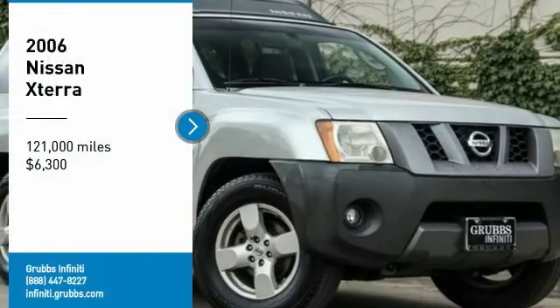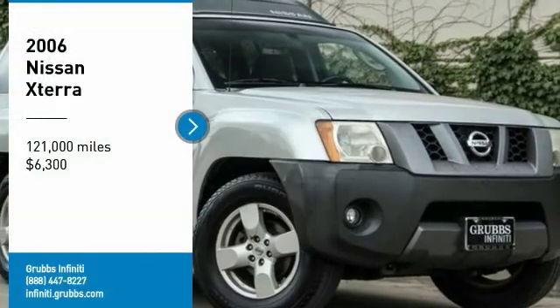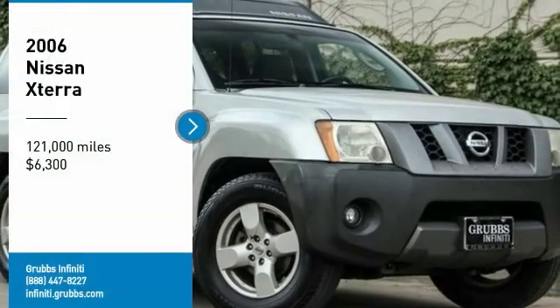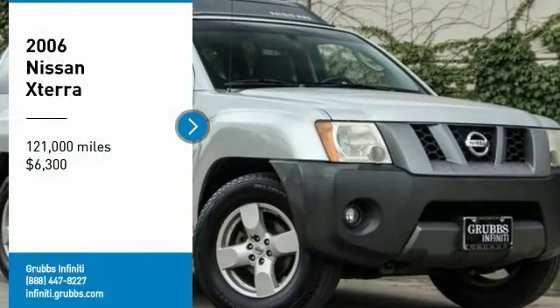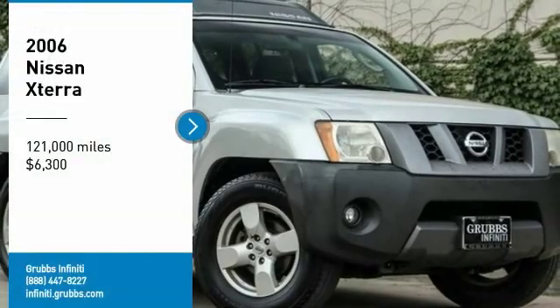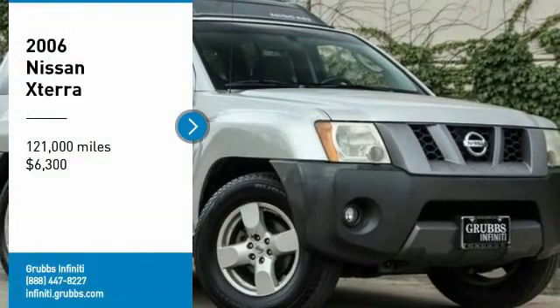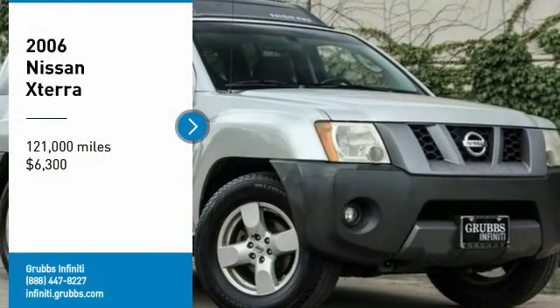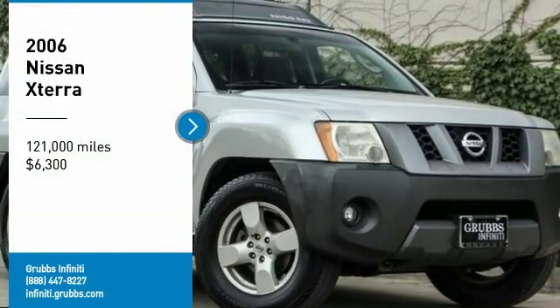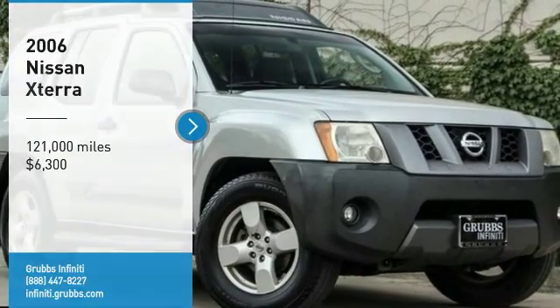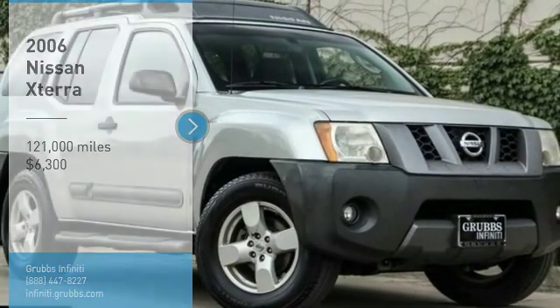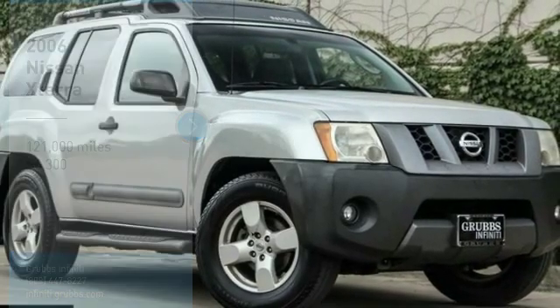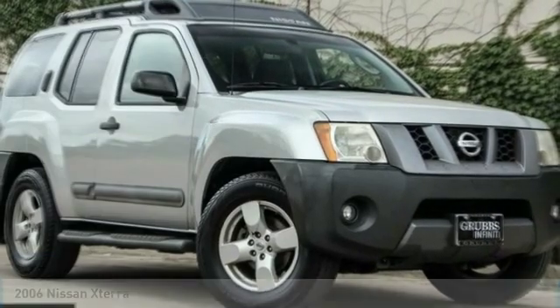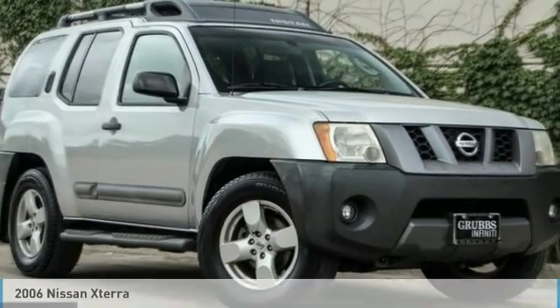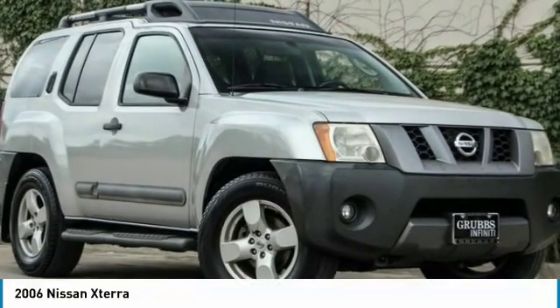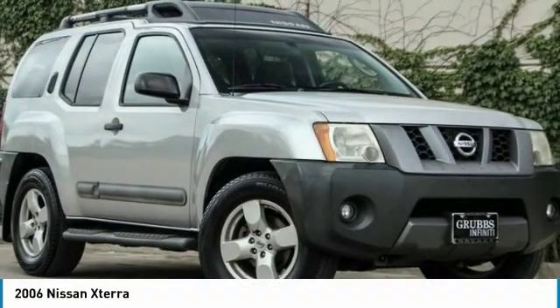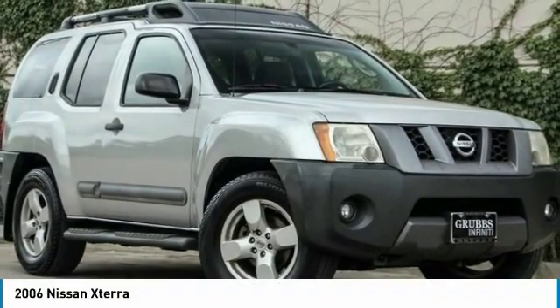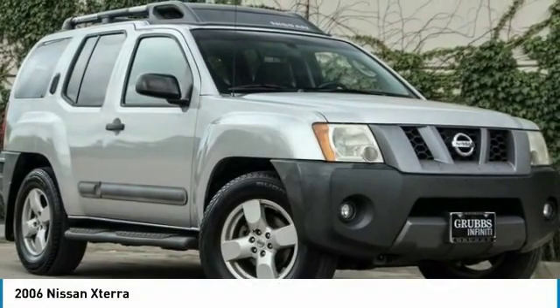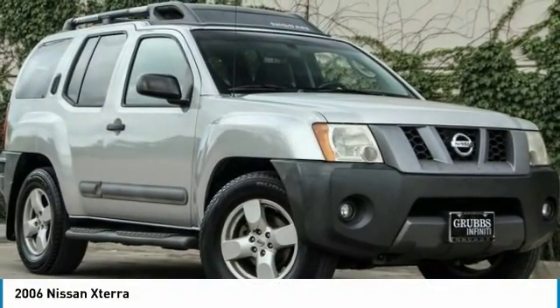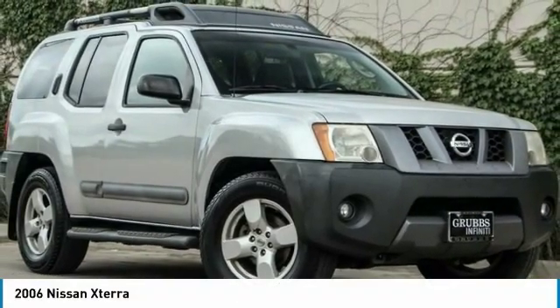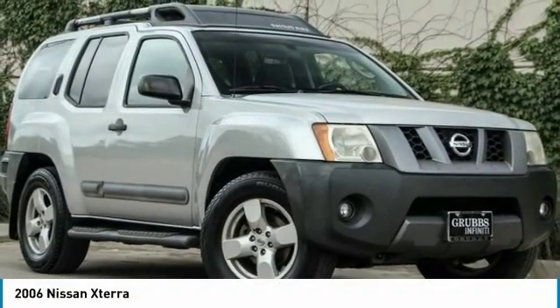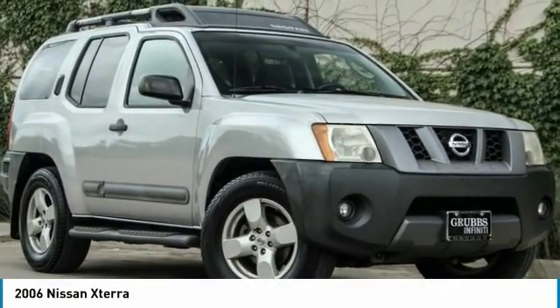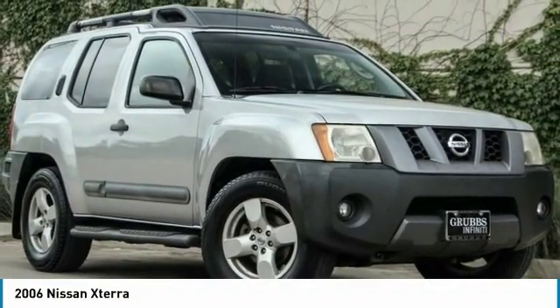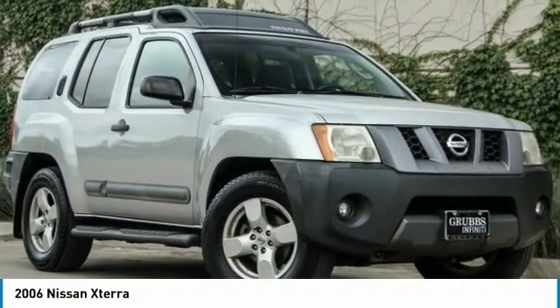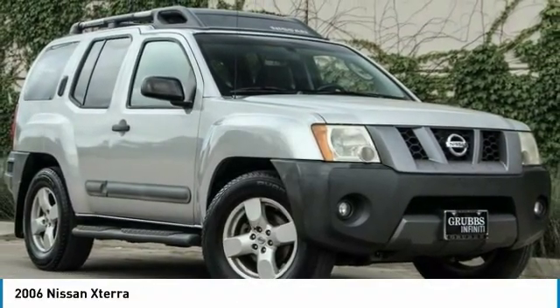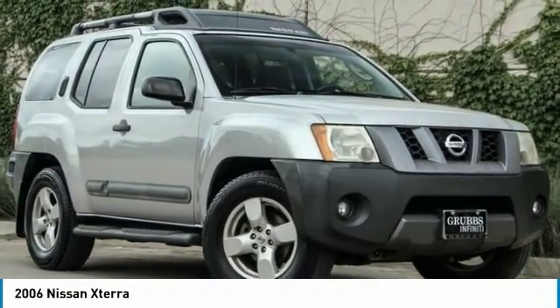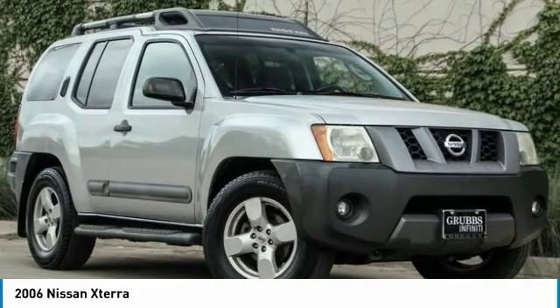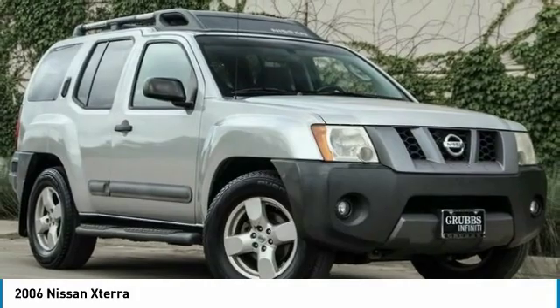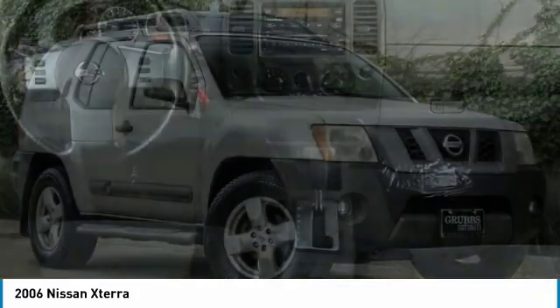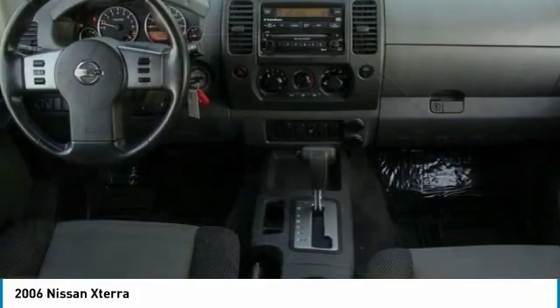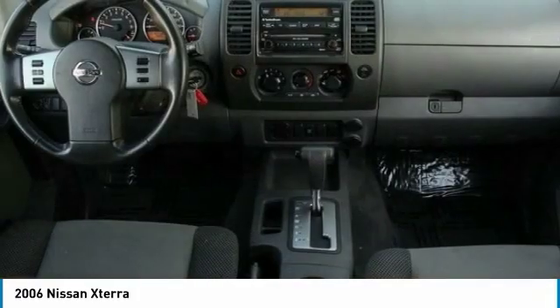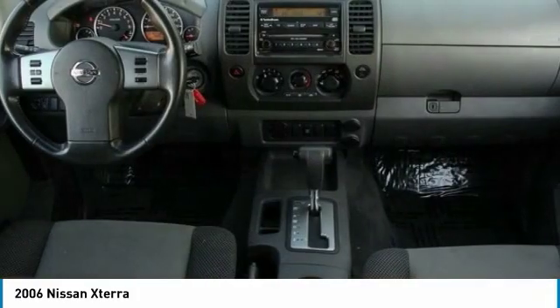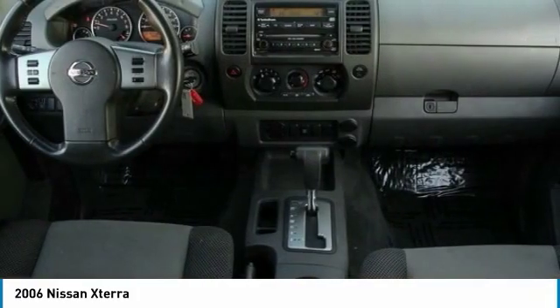Take a ride in 2006 XTERRA. Accelerate your activity with the Nissan XTERRA.